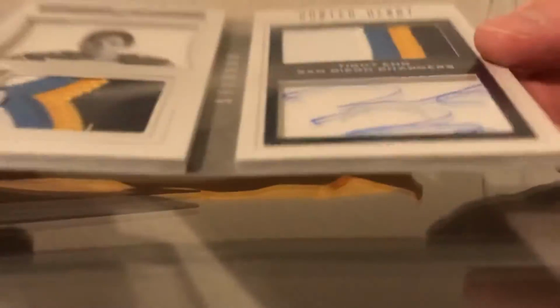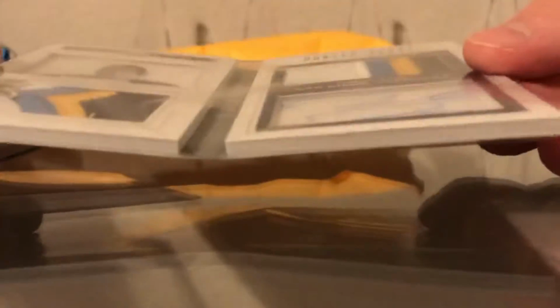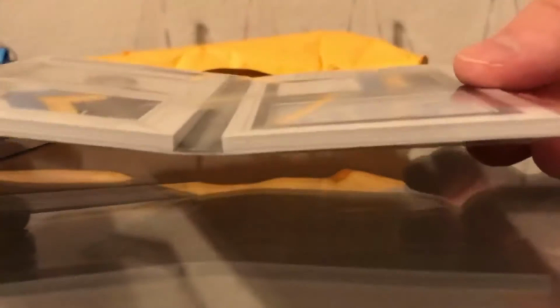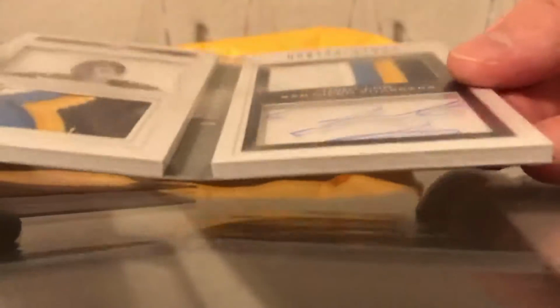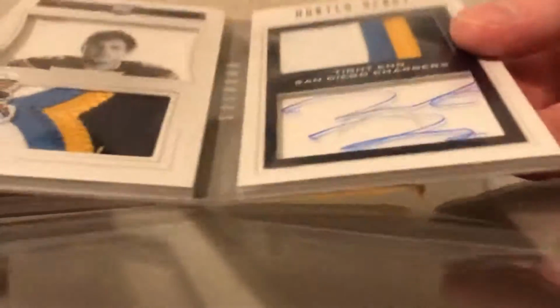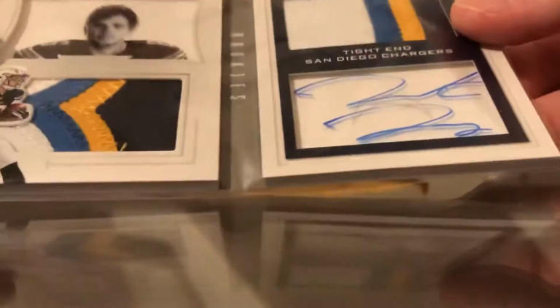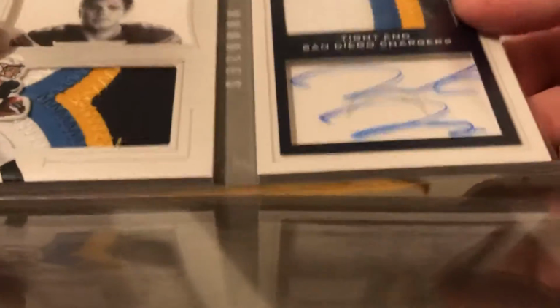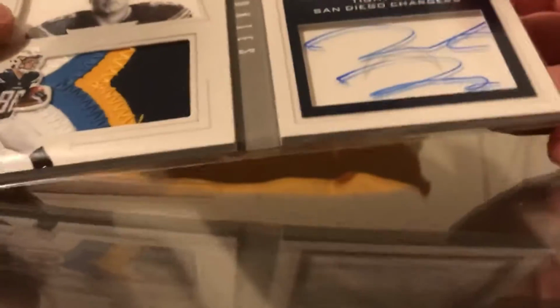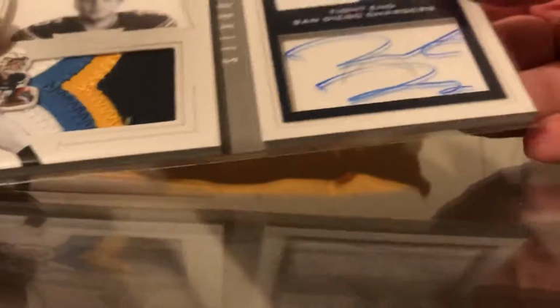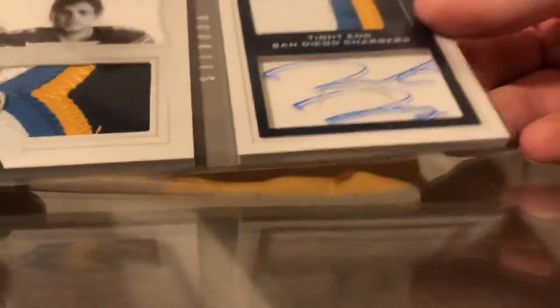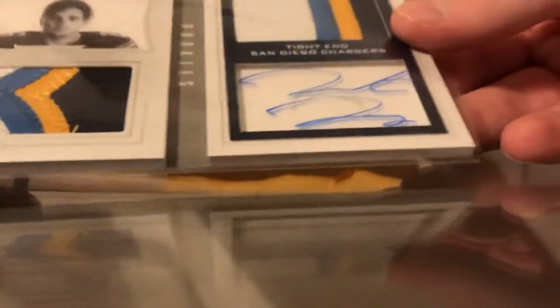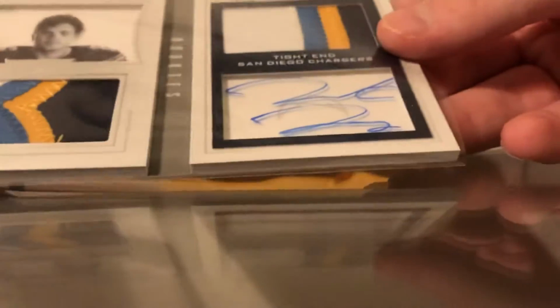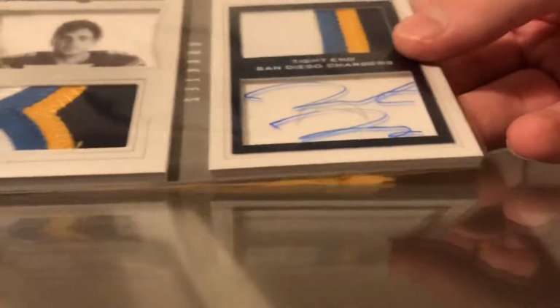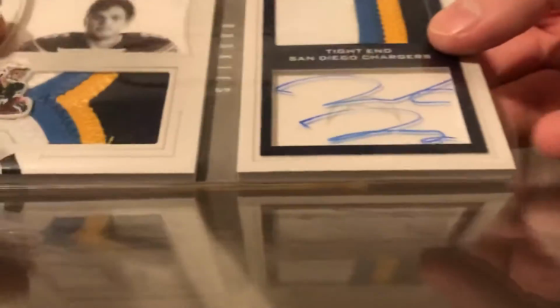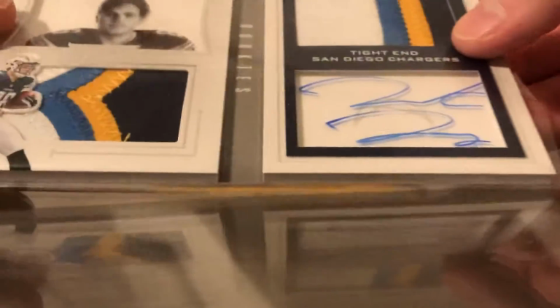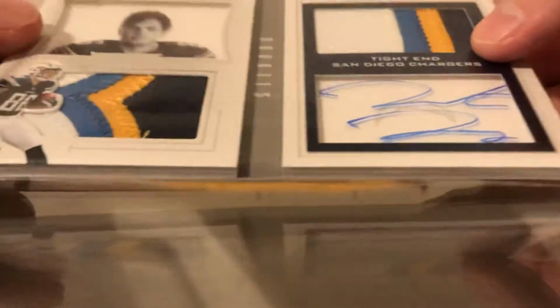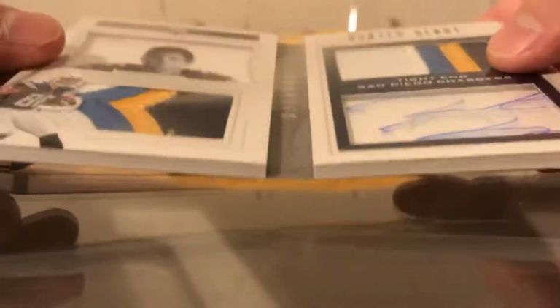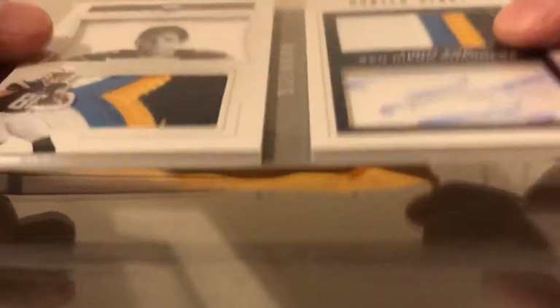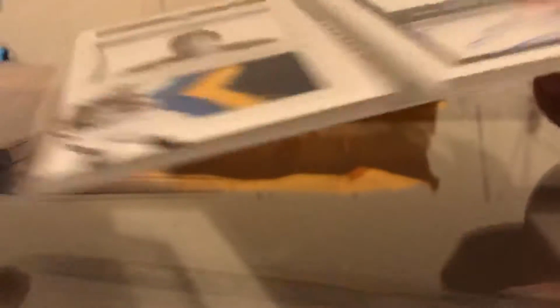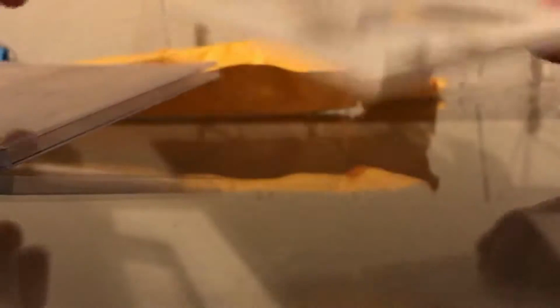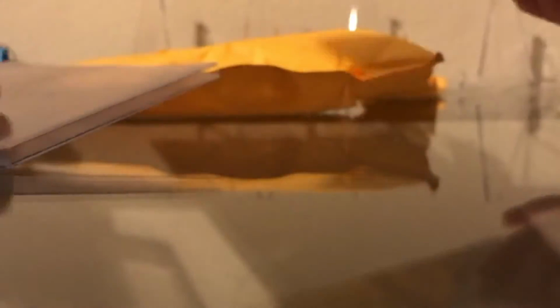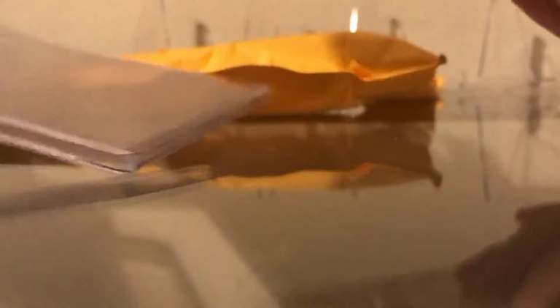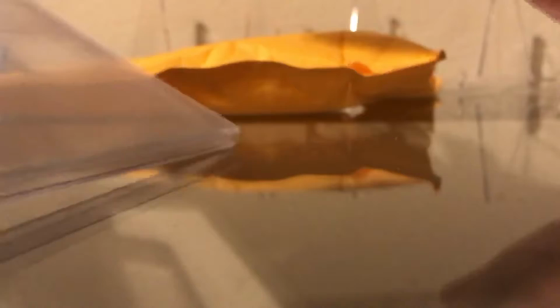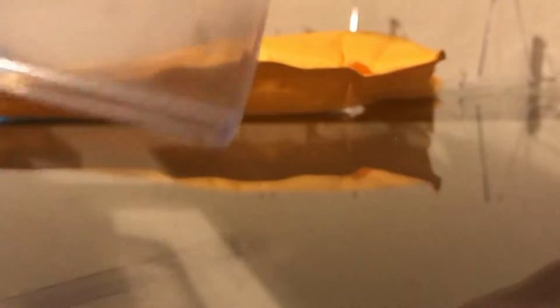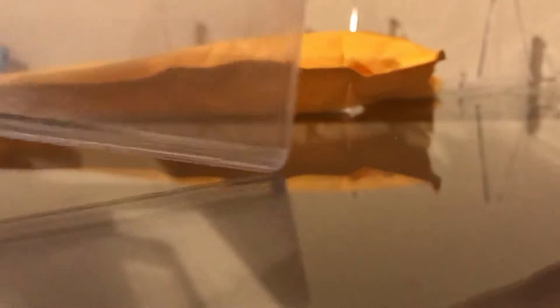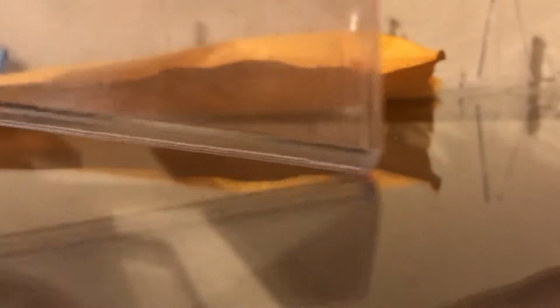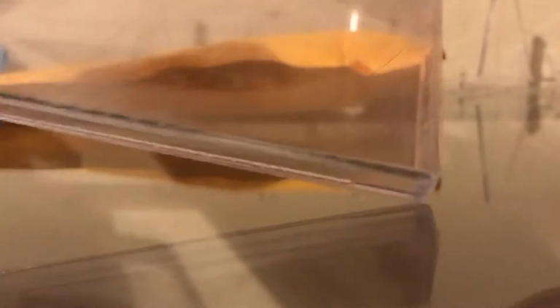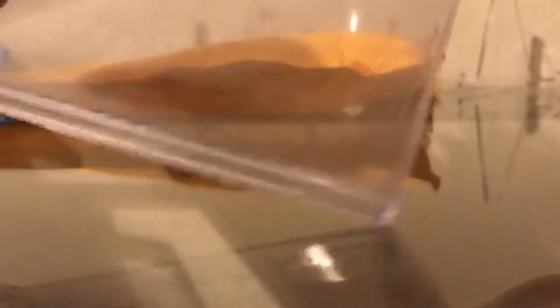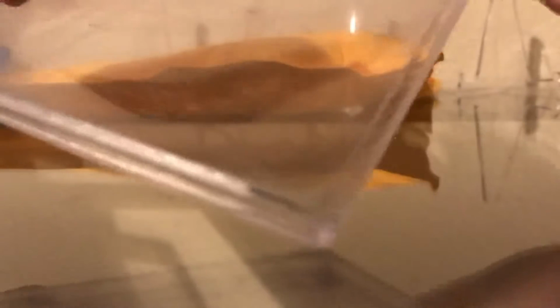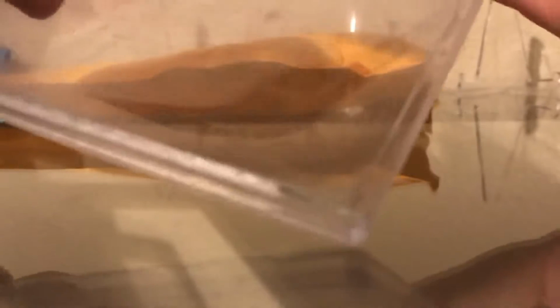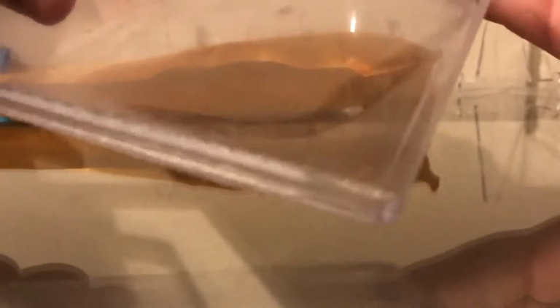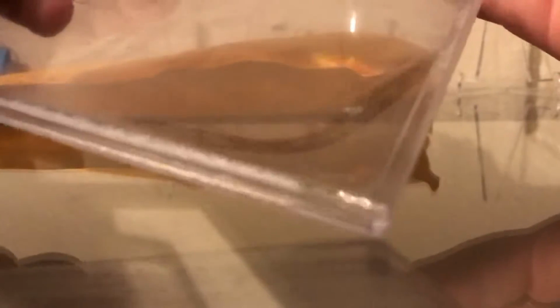Oh mate, let's get back — that's a nice card, nice patches.